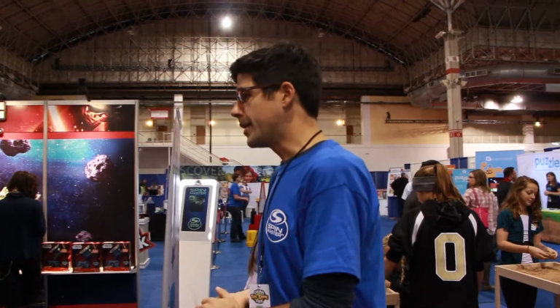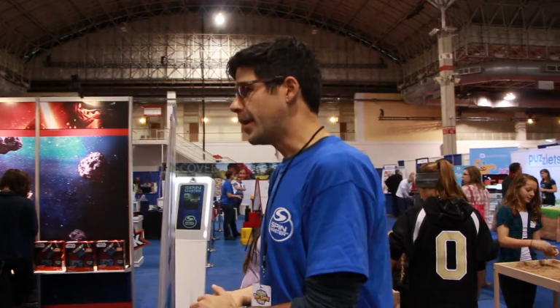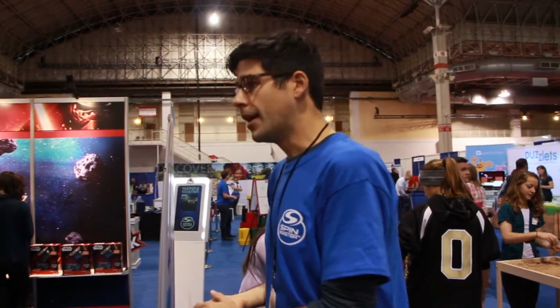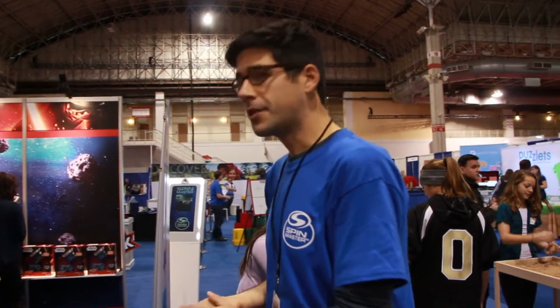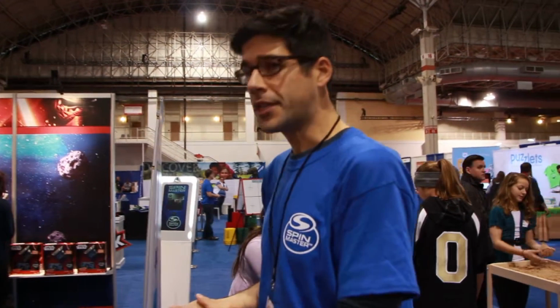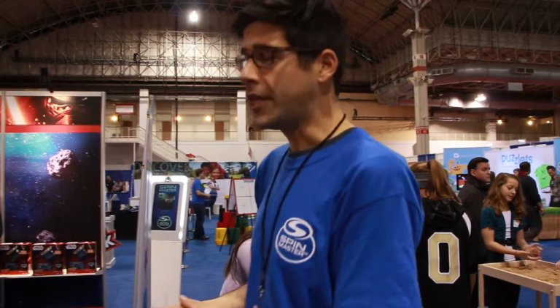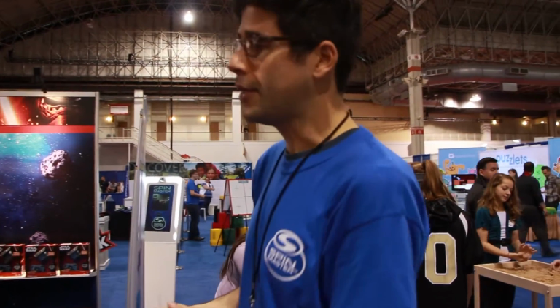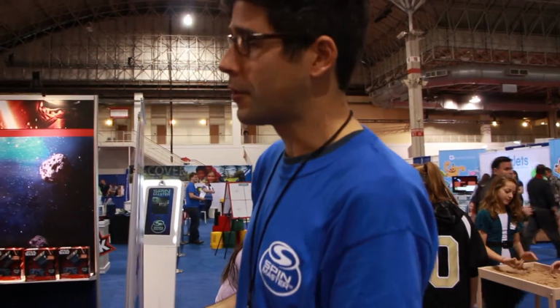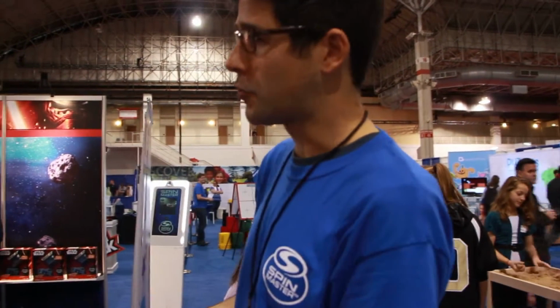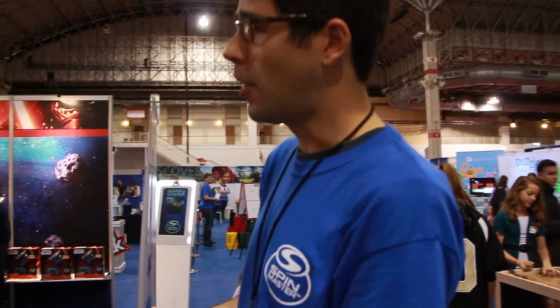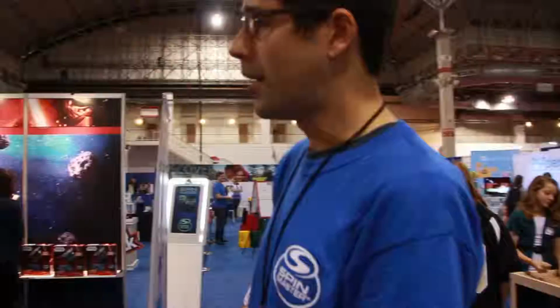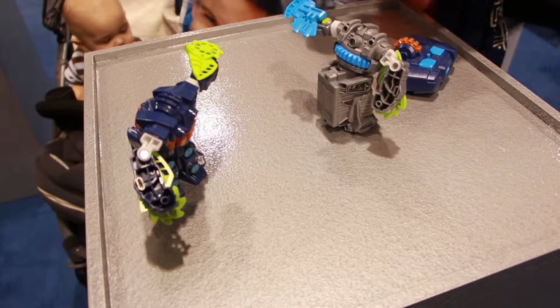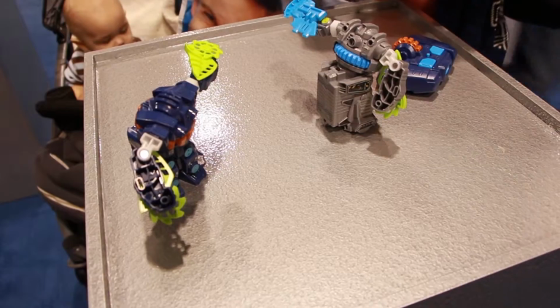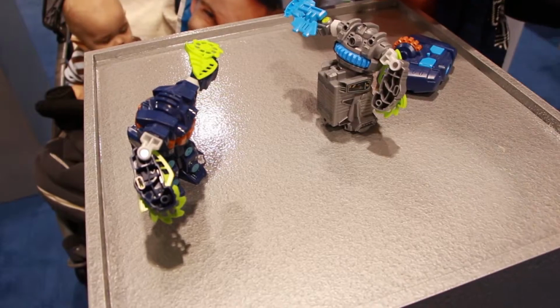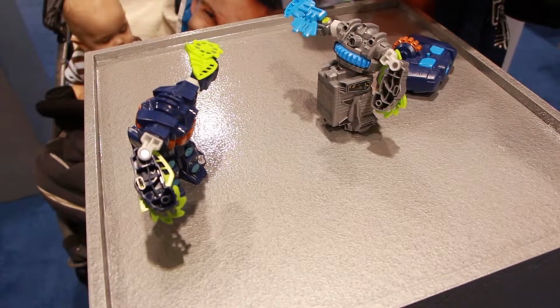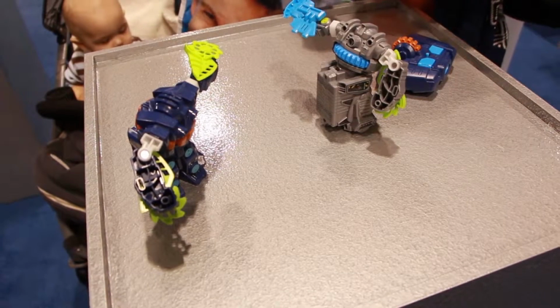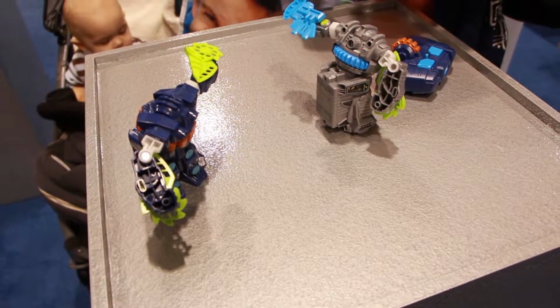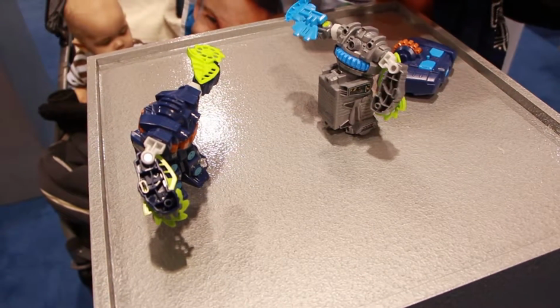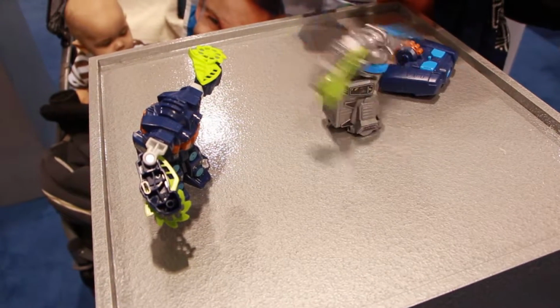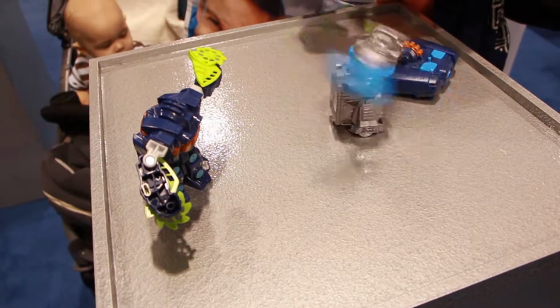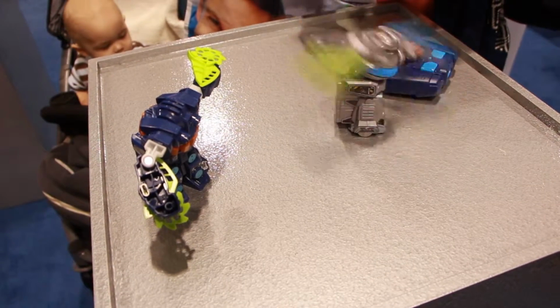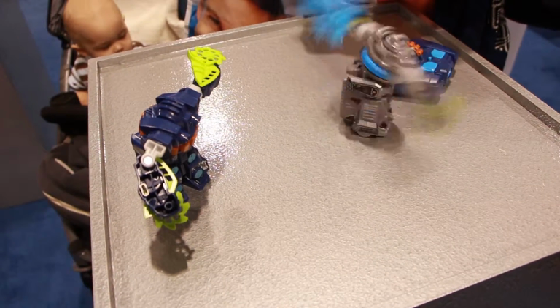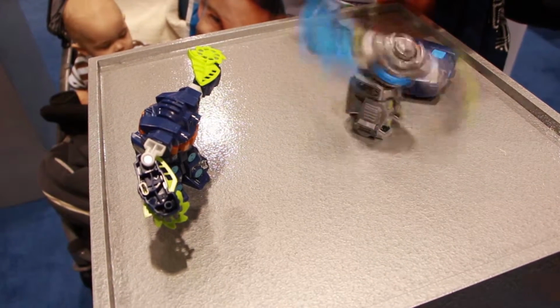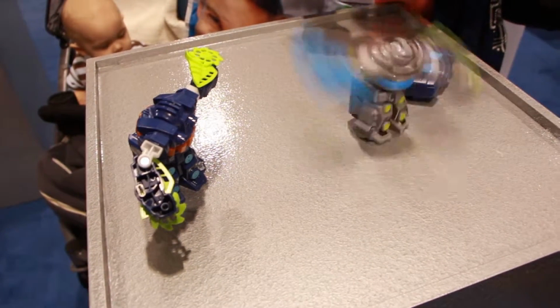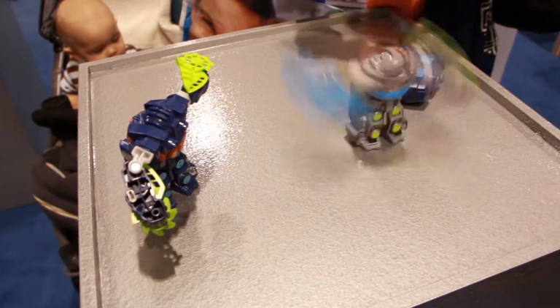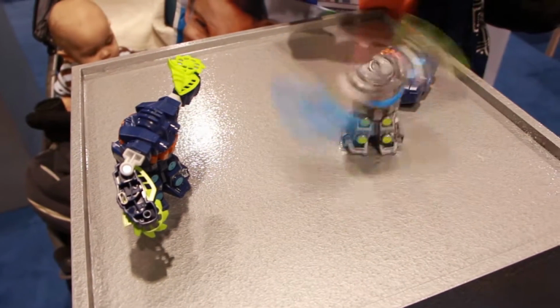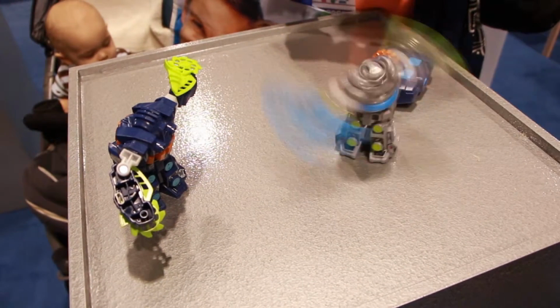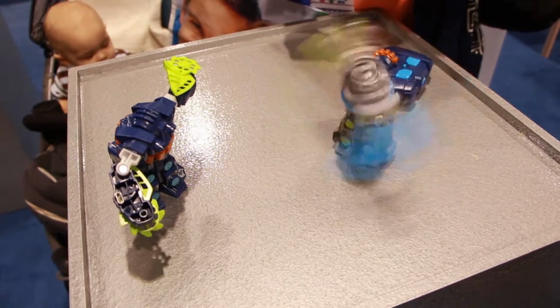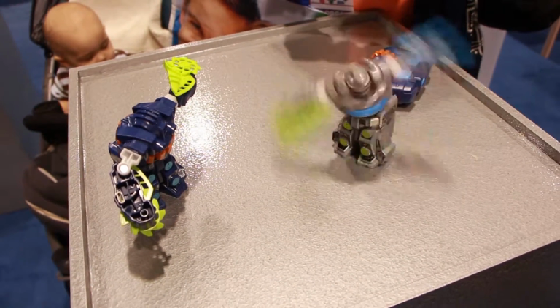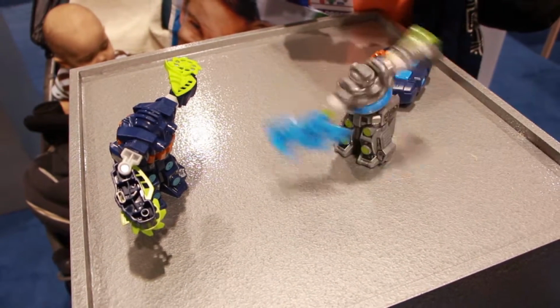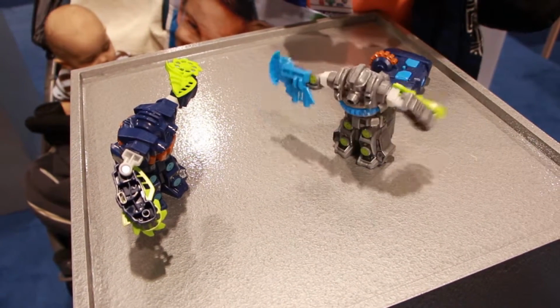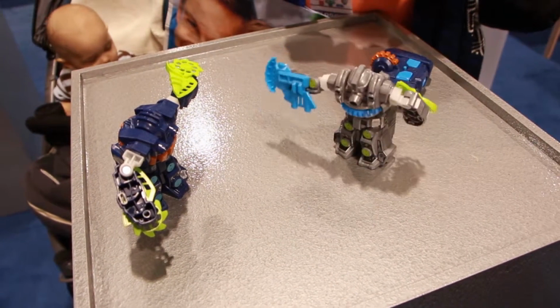Sixteen years strong. This is Smash Bot — a couple of fun battling games.